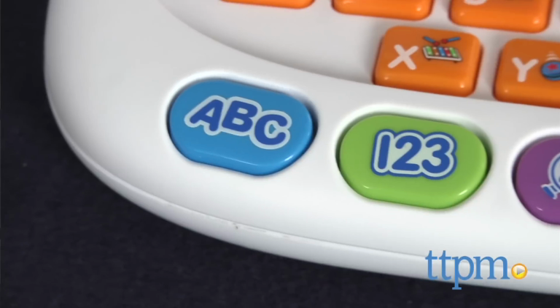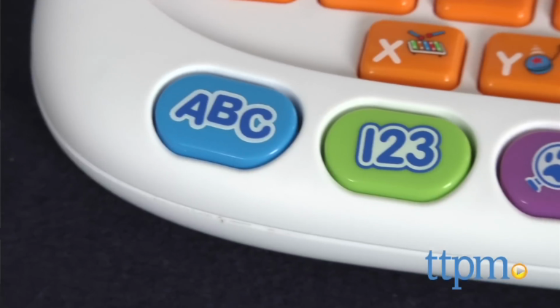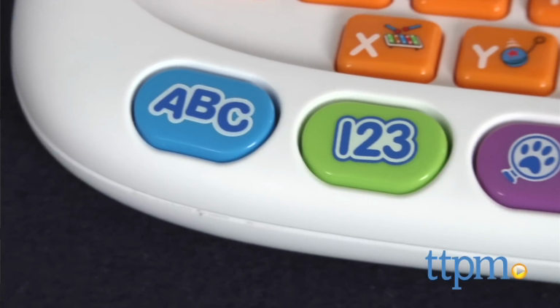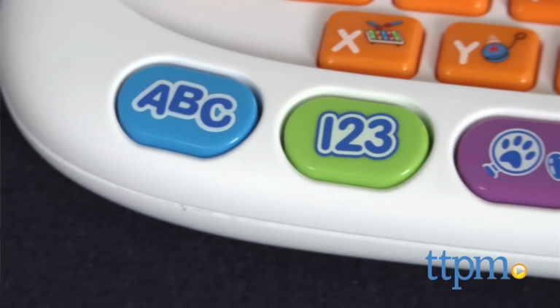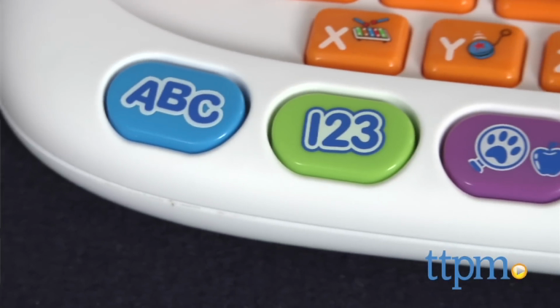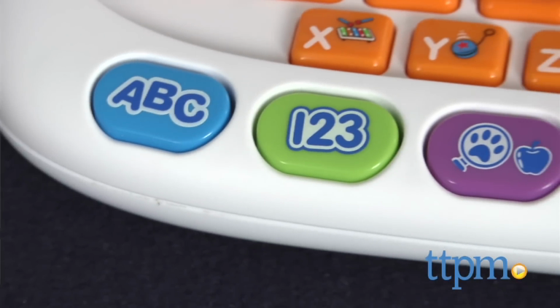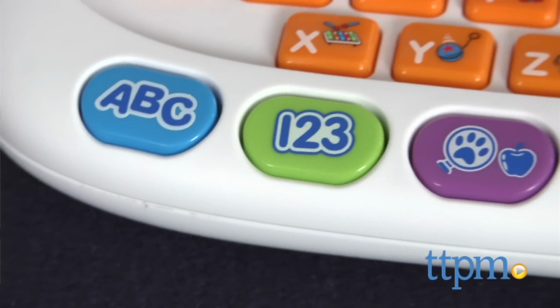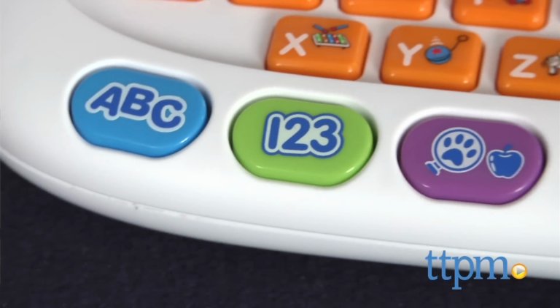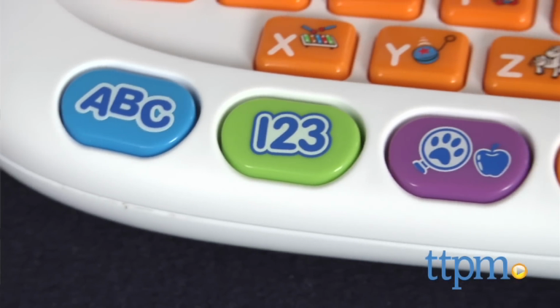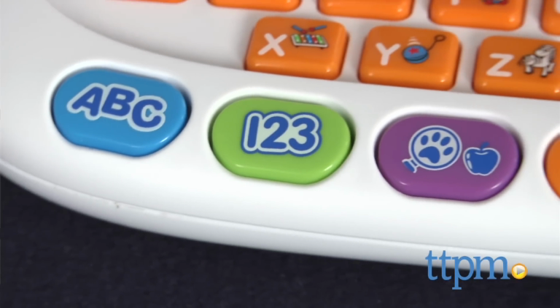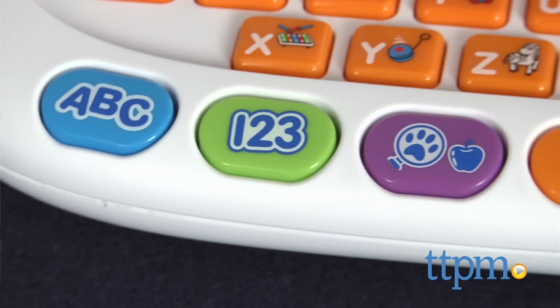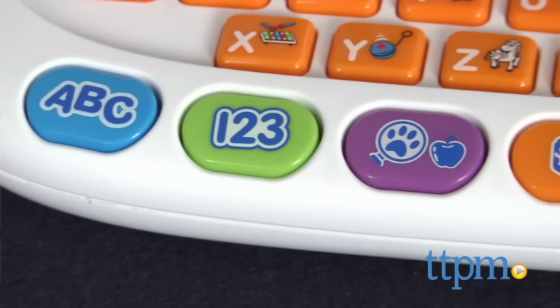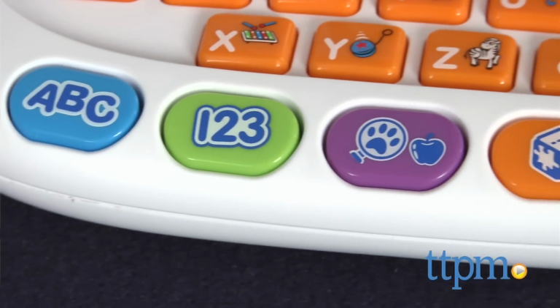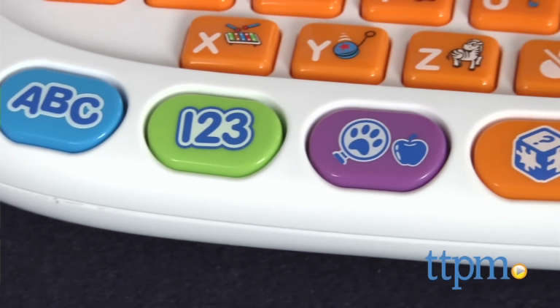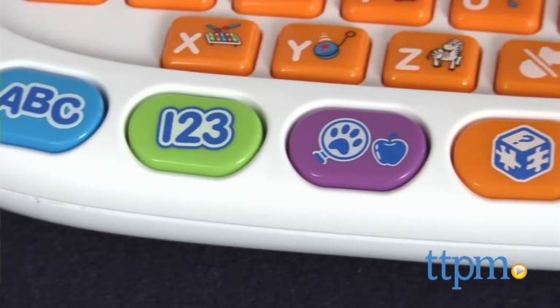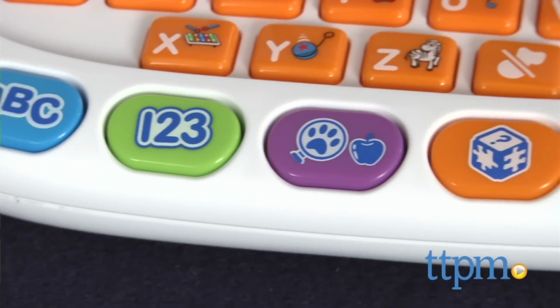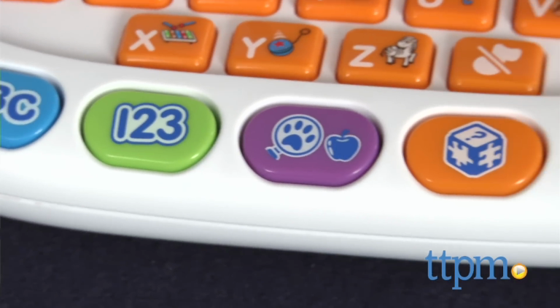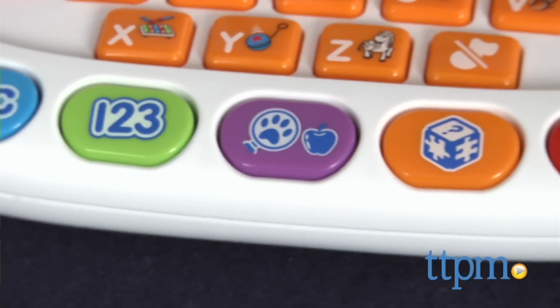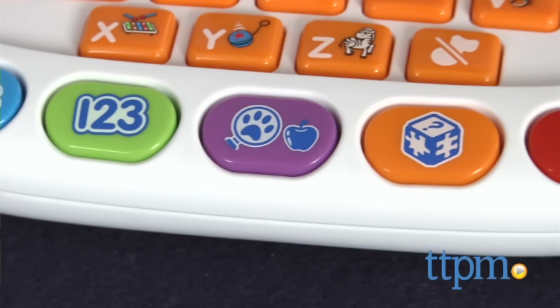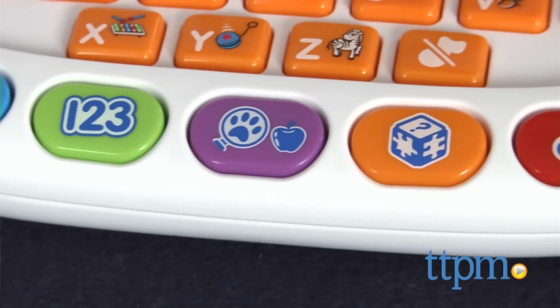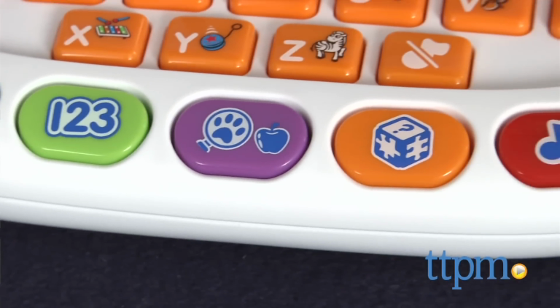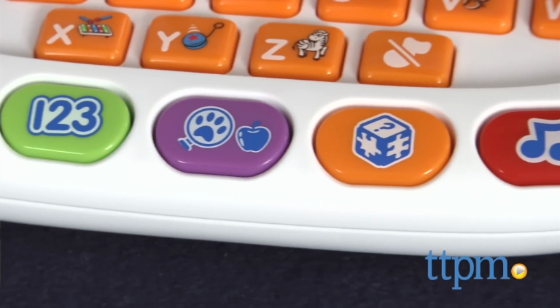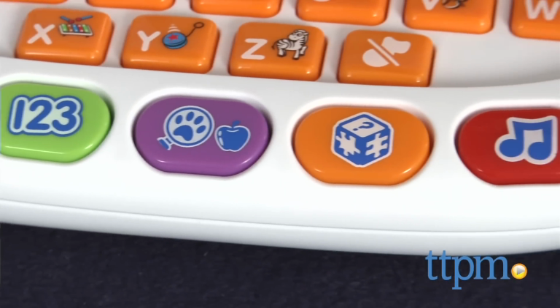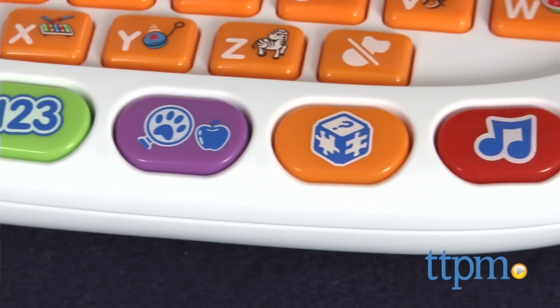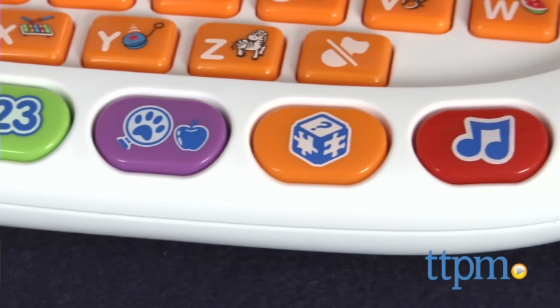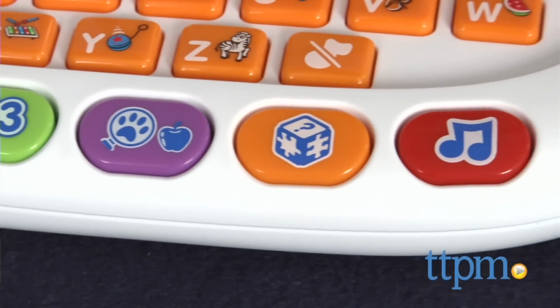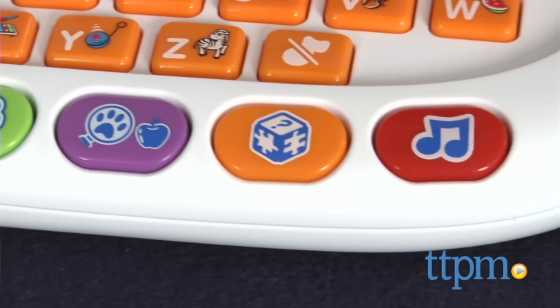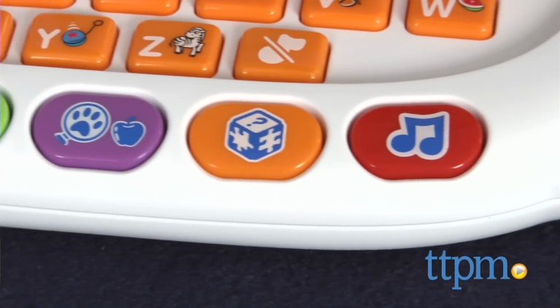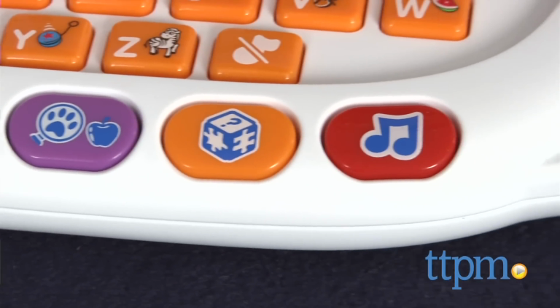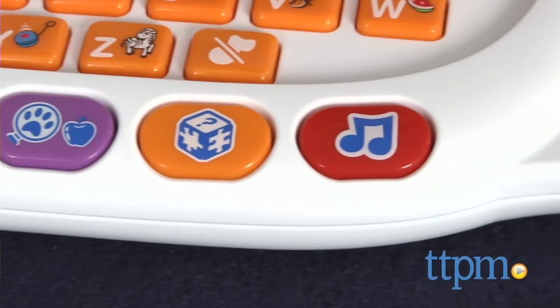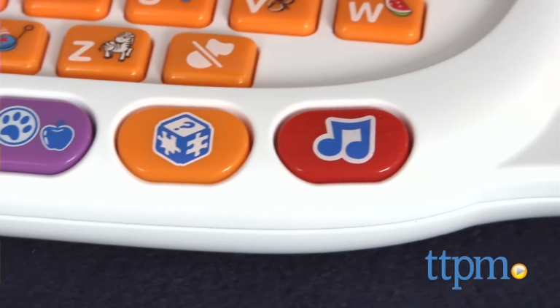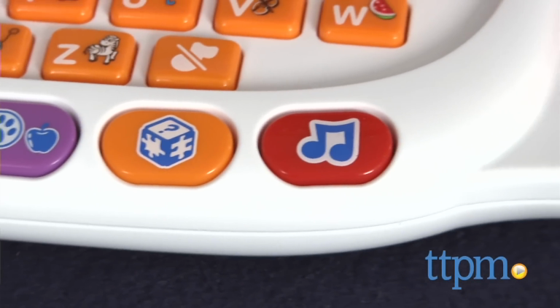The five categories are: letters and words, numbers and shapes, animals and foods, logic and games, and music time.